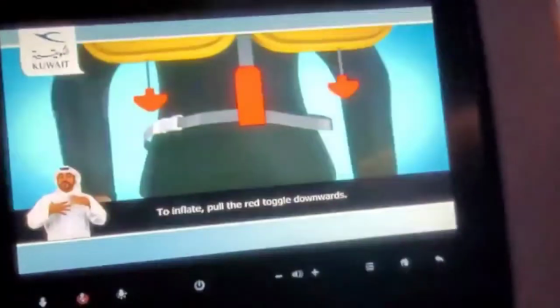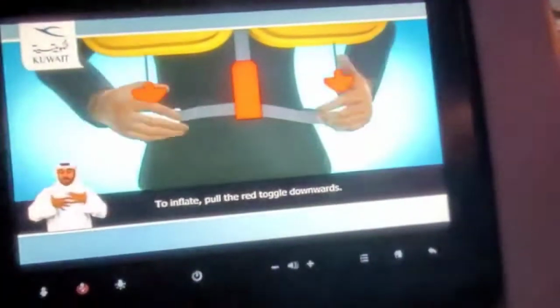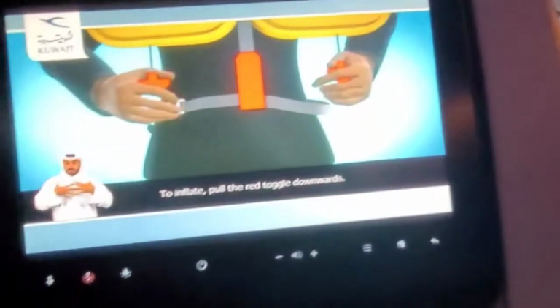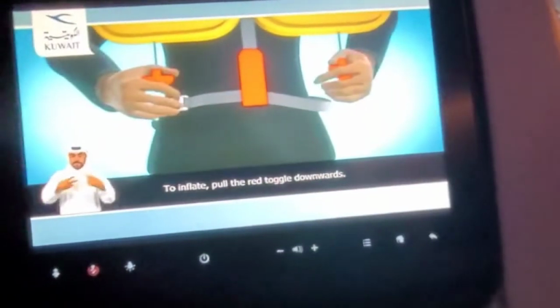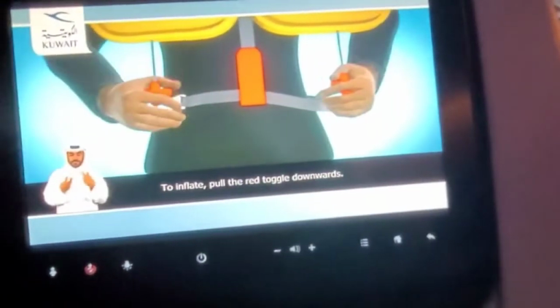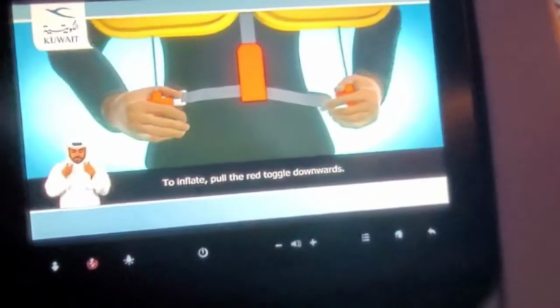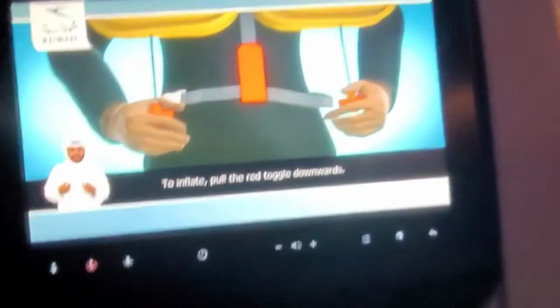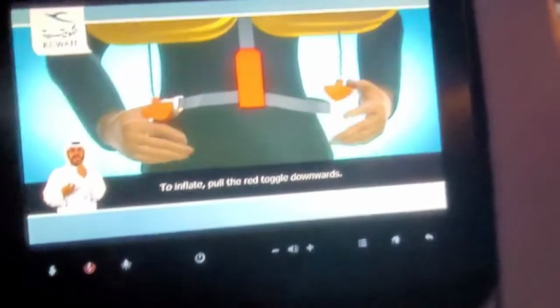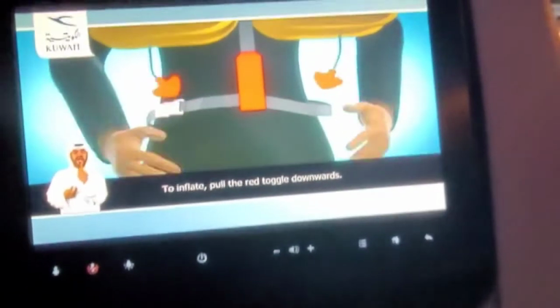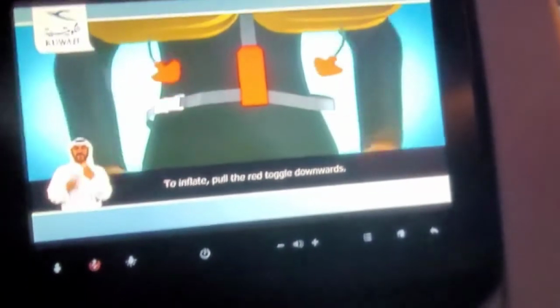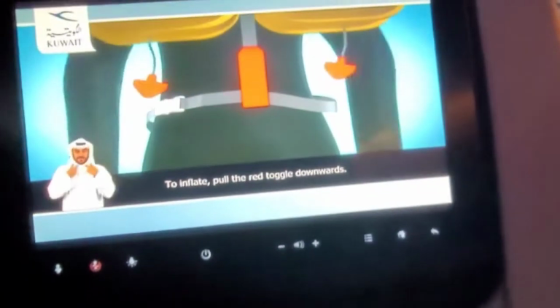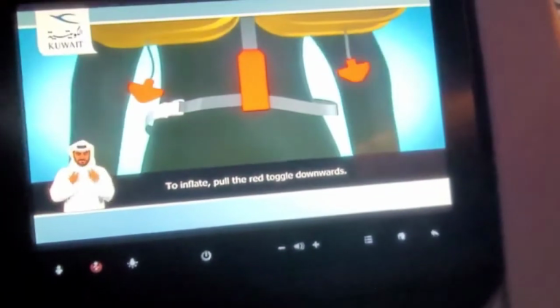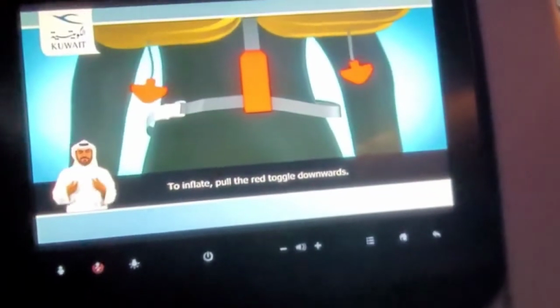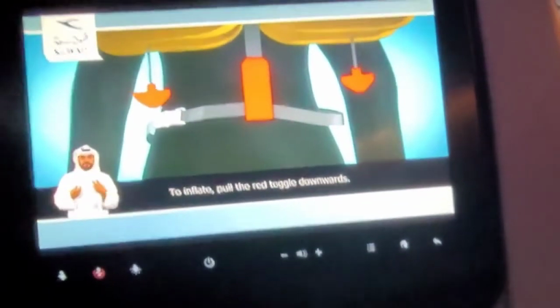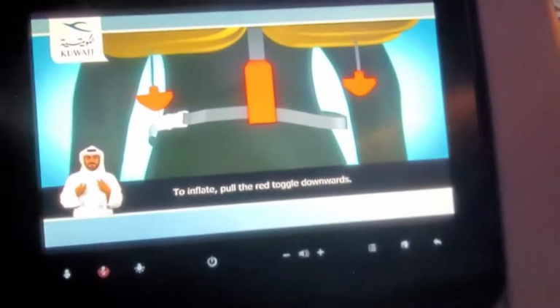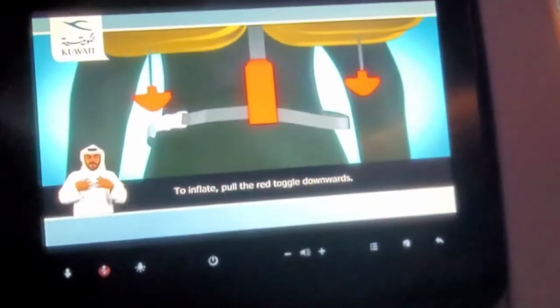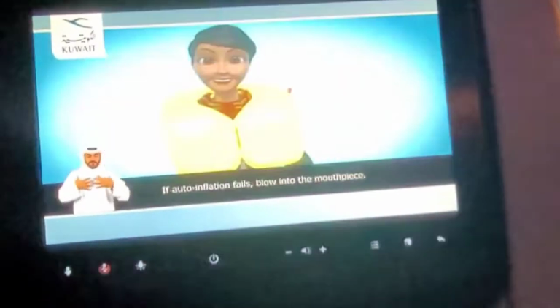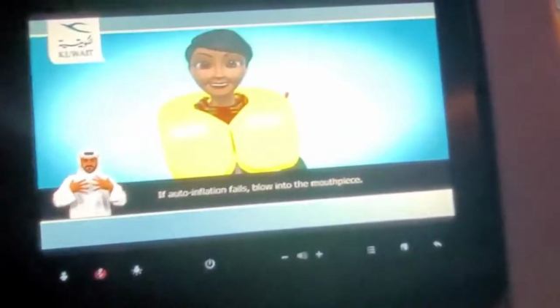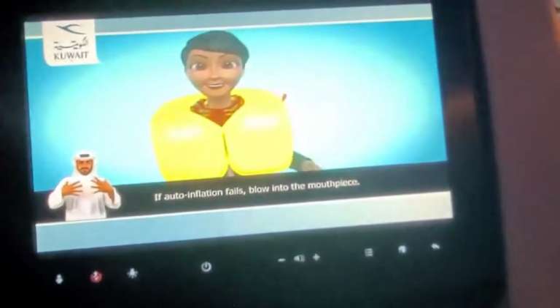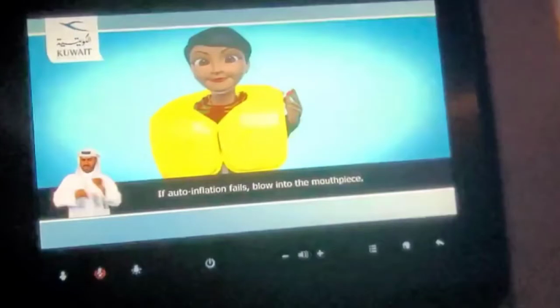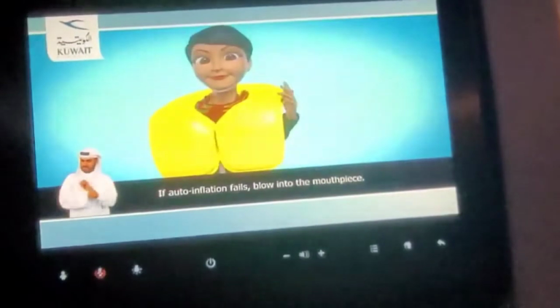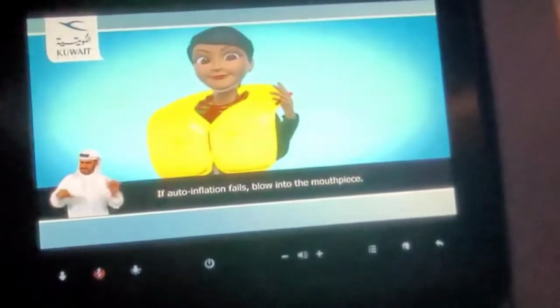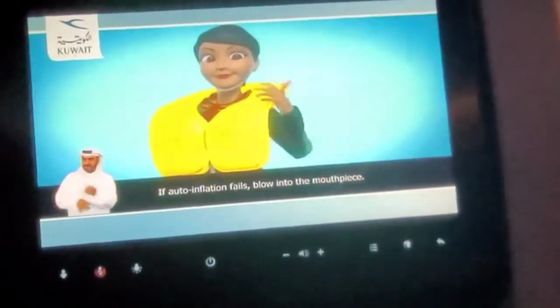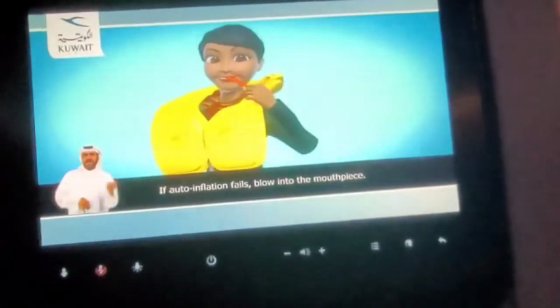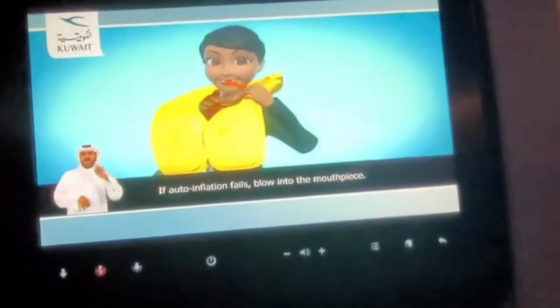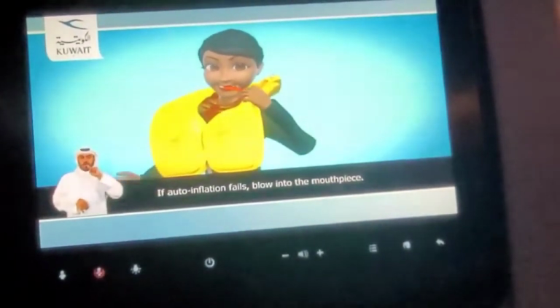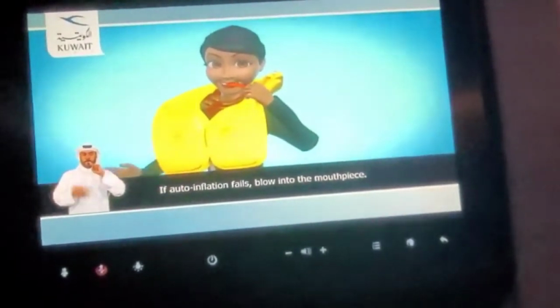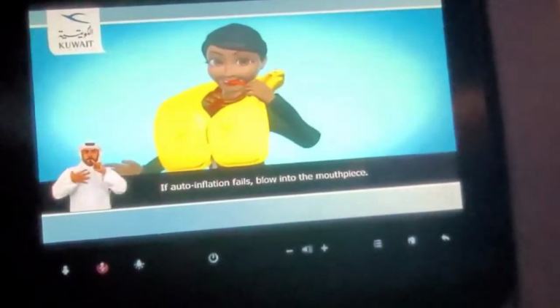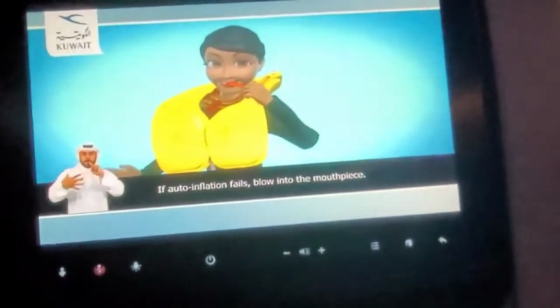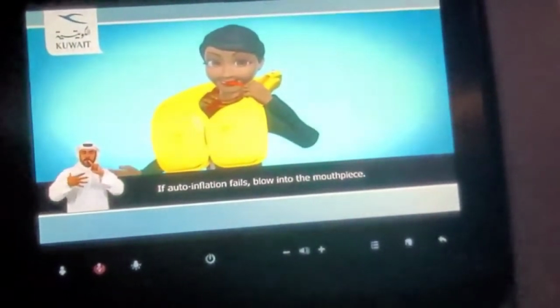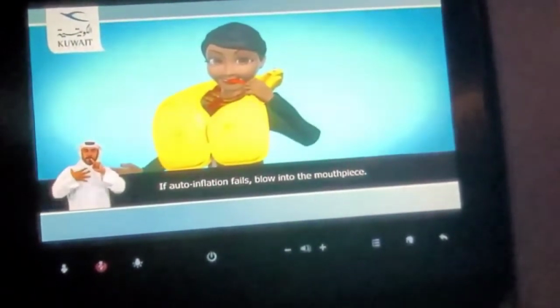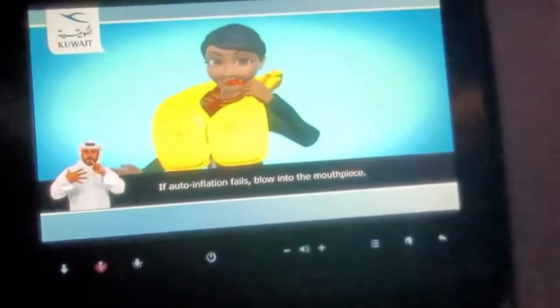To inflate, pull the red toggle downwards. If auto-inflation fails, blow into the mouthpiece.